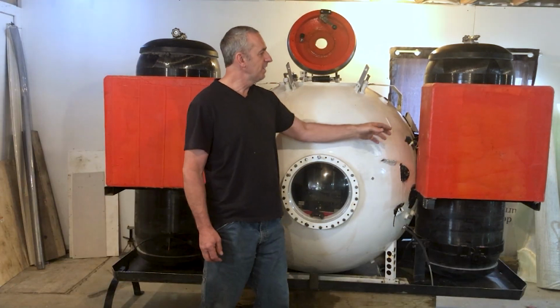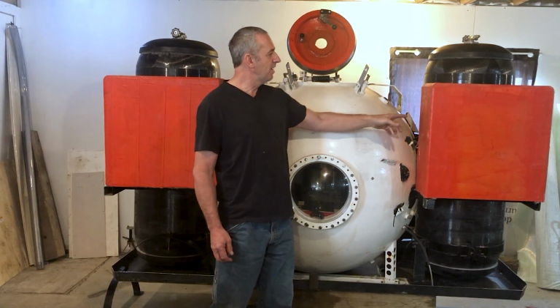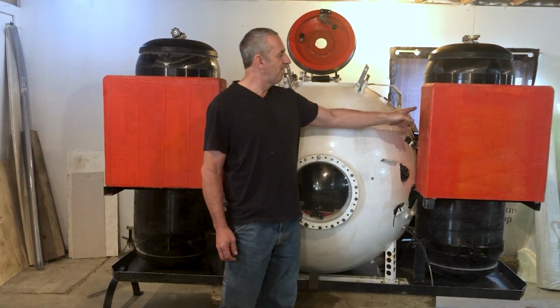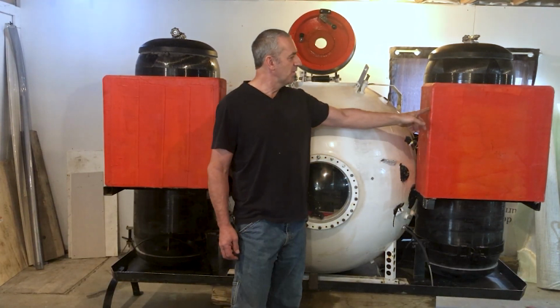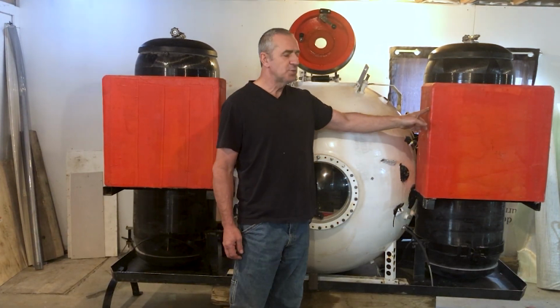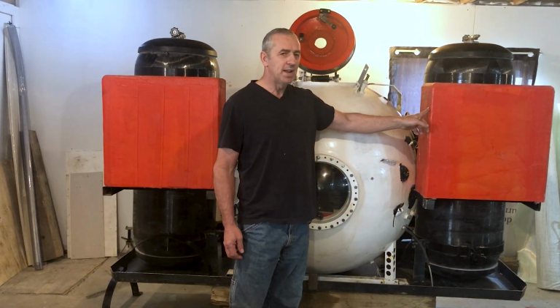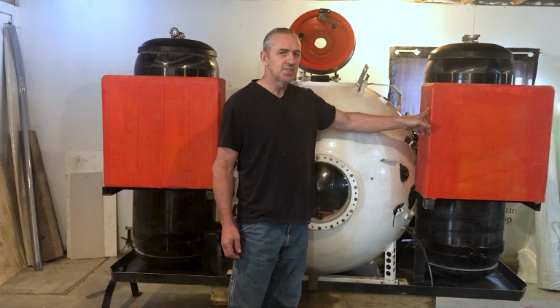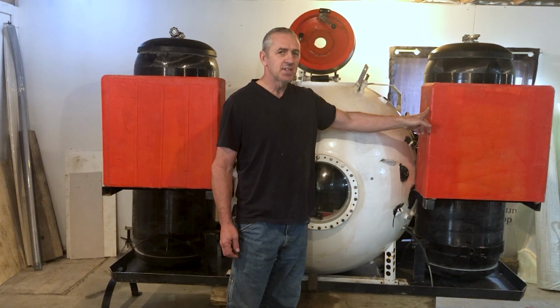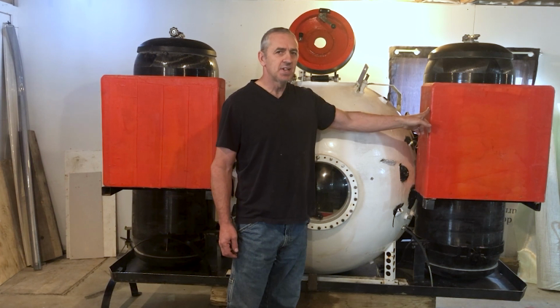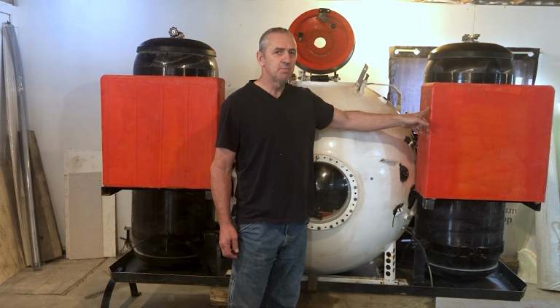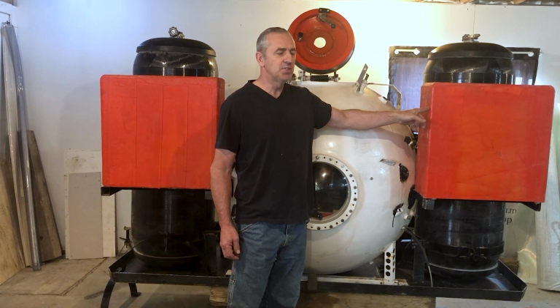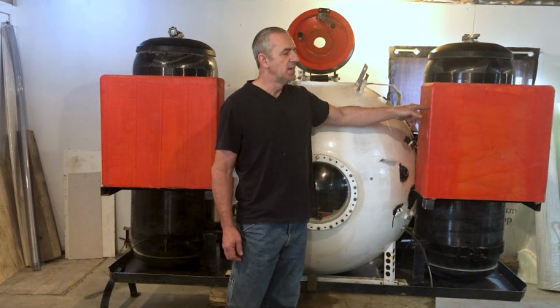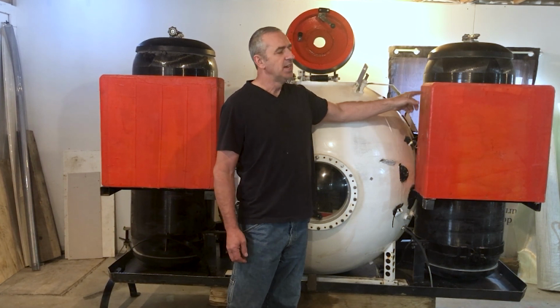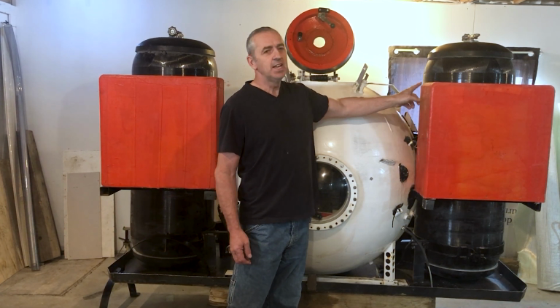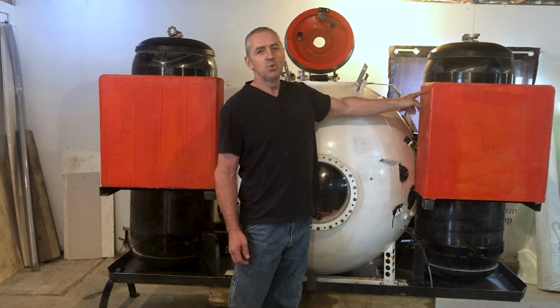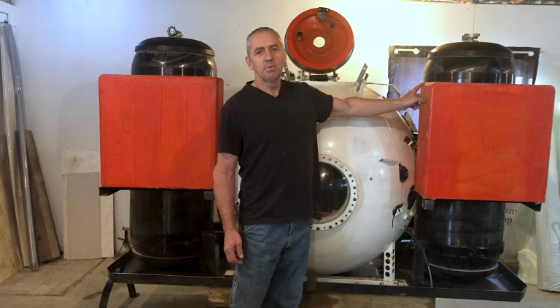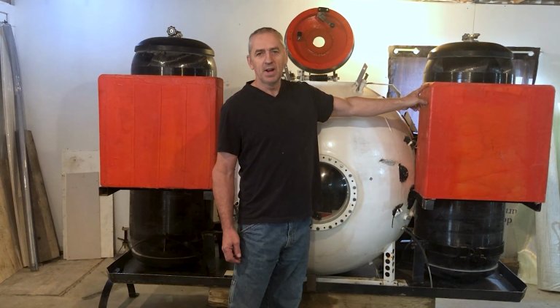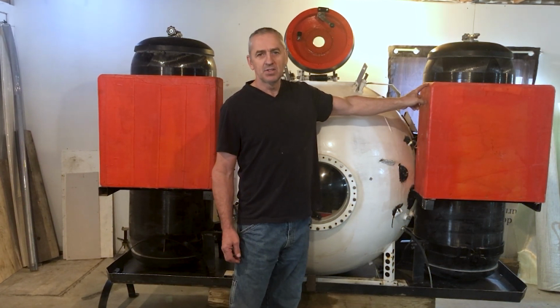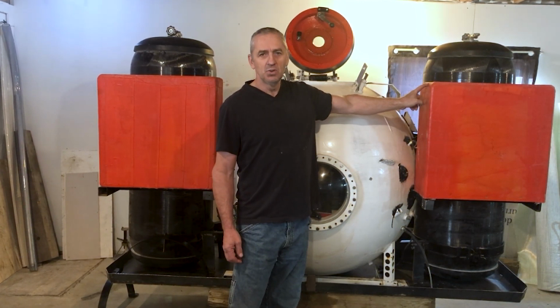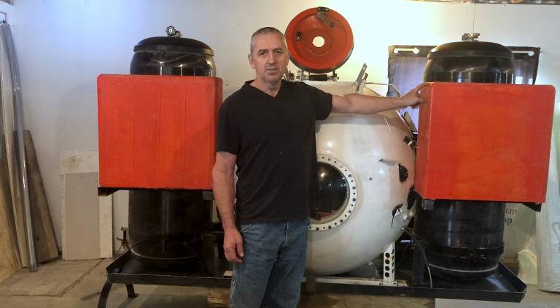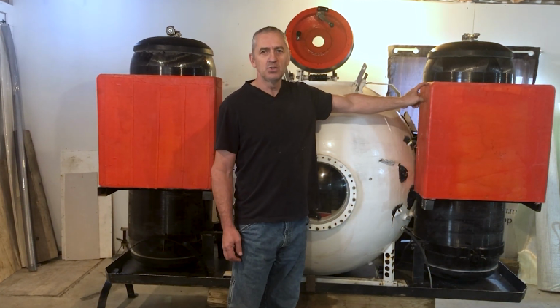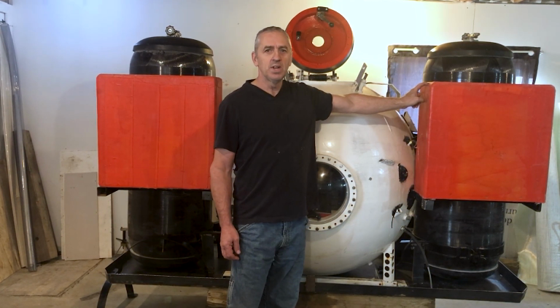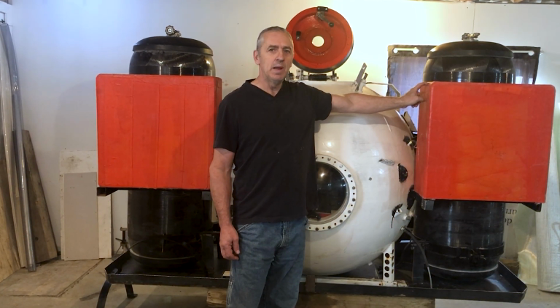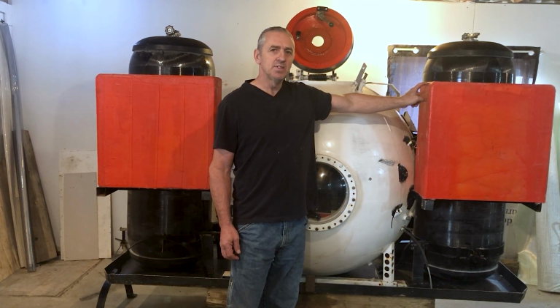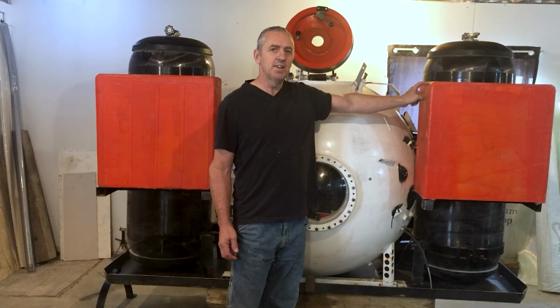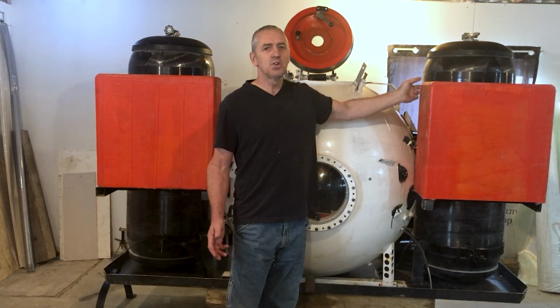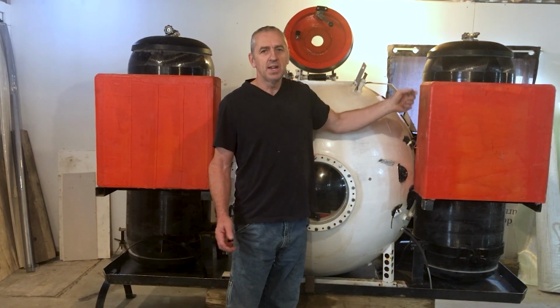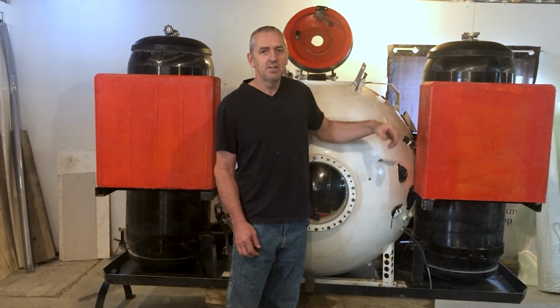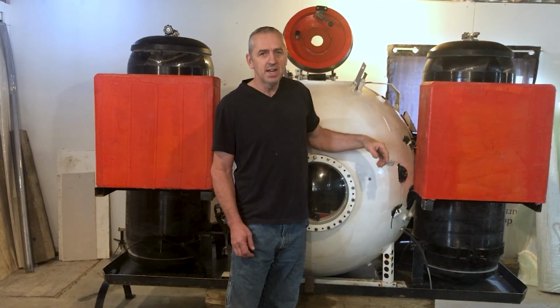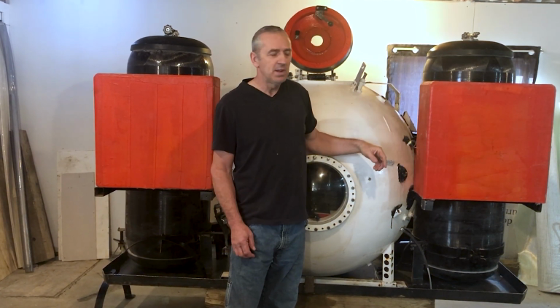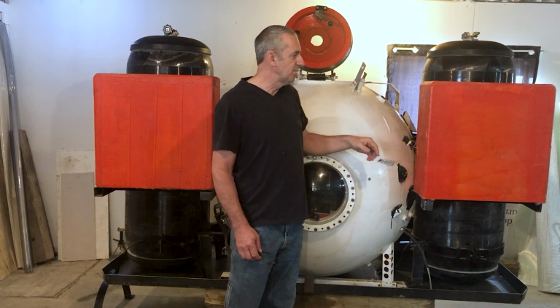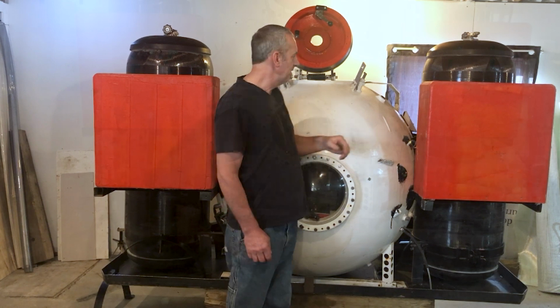I've got four of these ballast tanks that I built. Each one provides 220 pounds of lift, so 880 pounds of lift in addition to all the tanks that I've added.